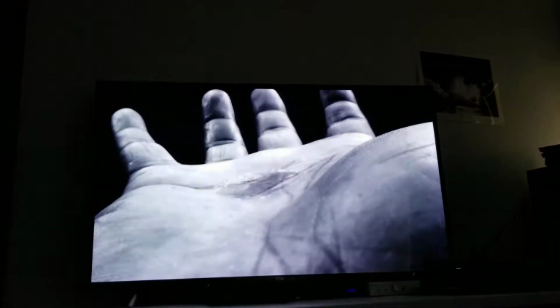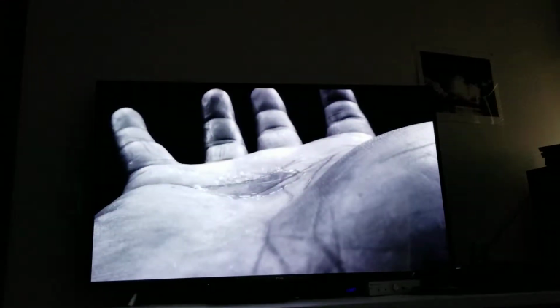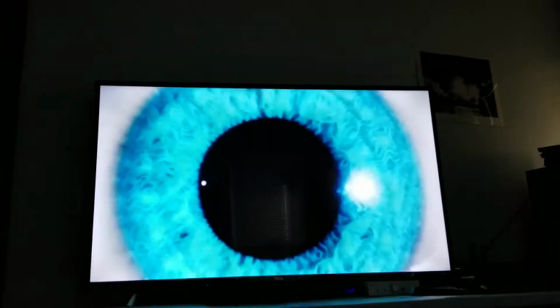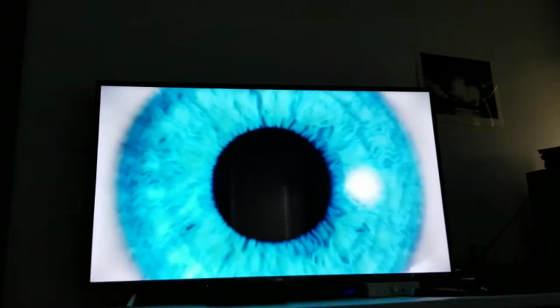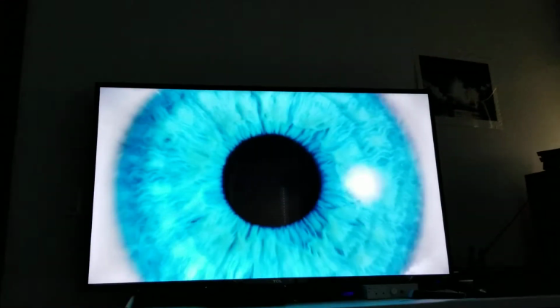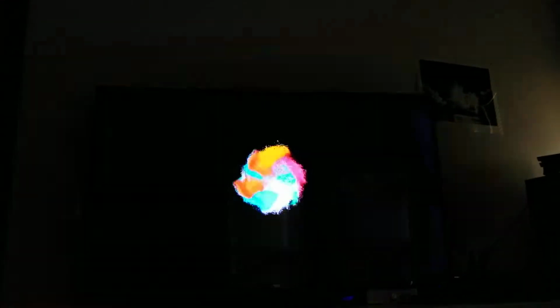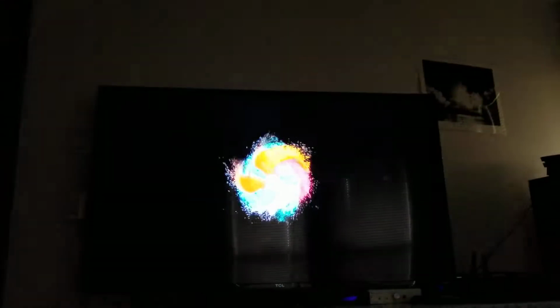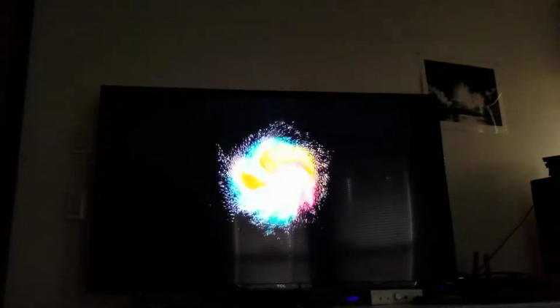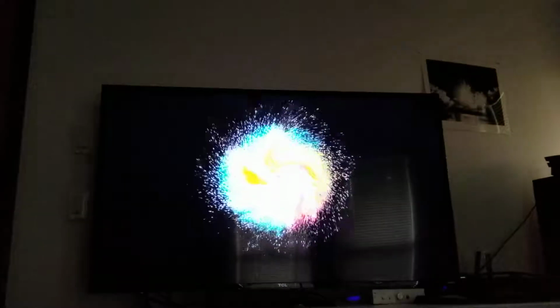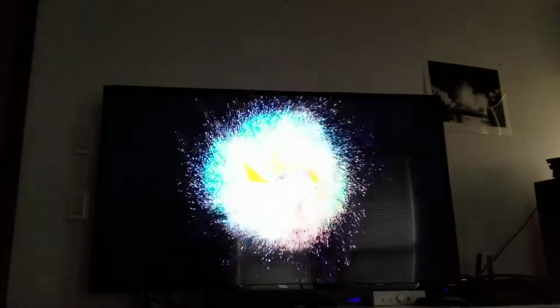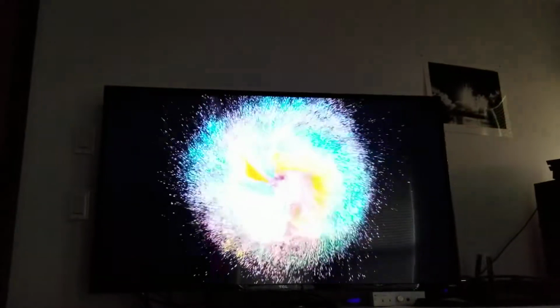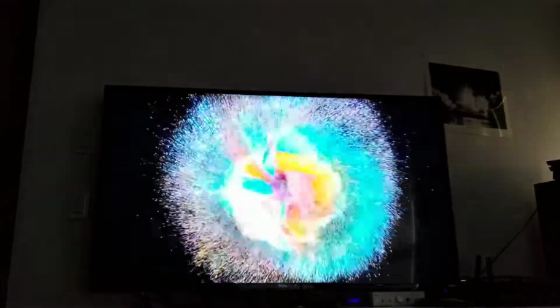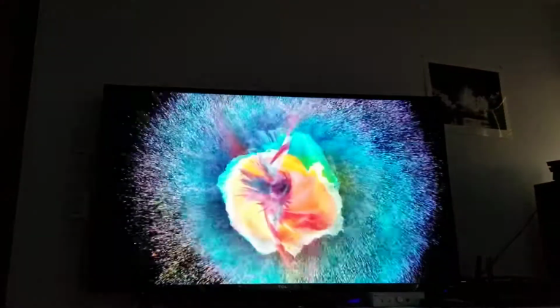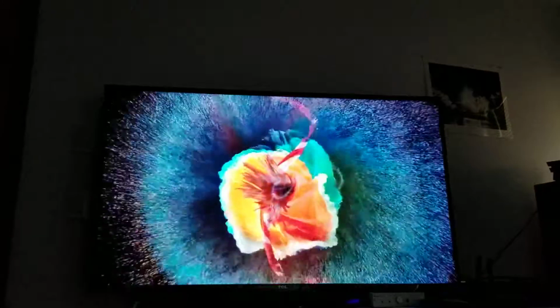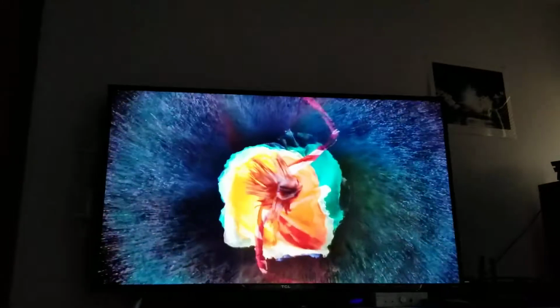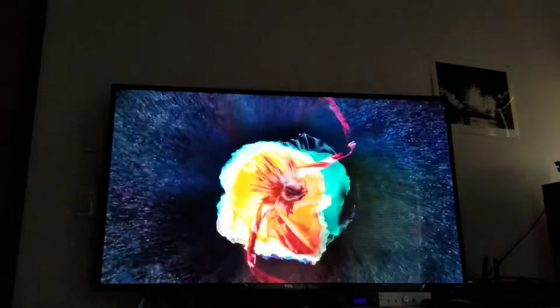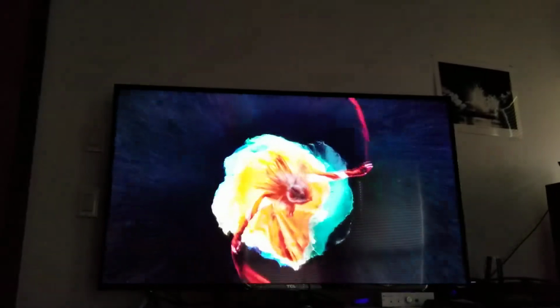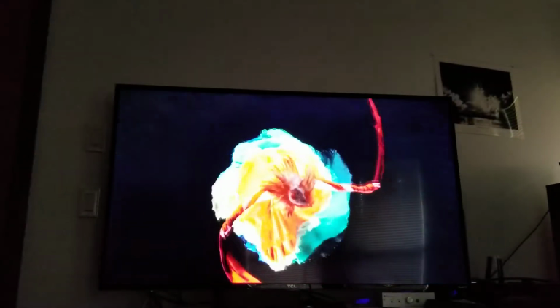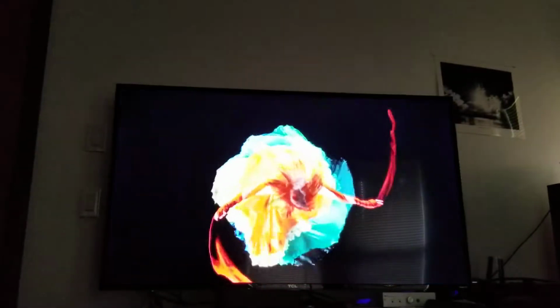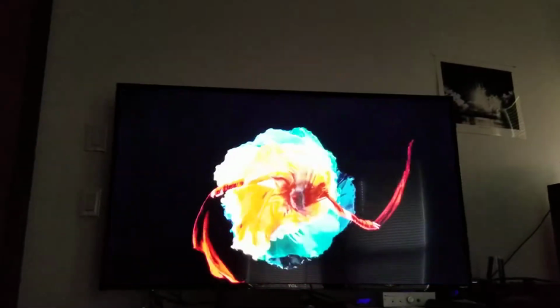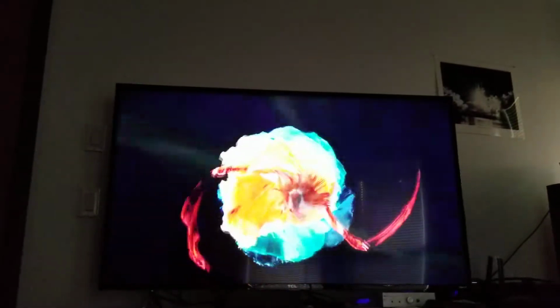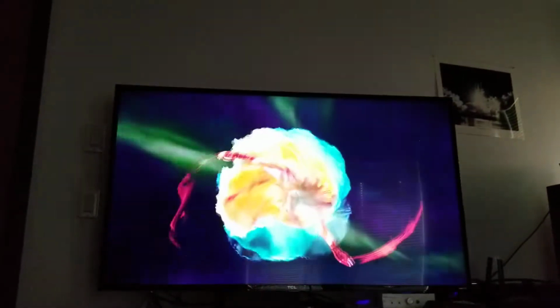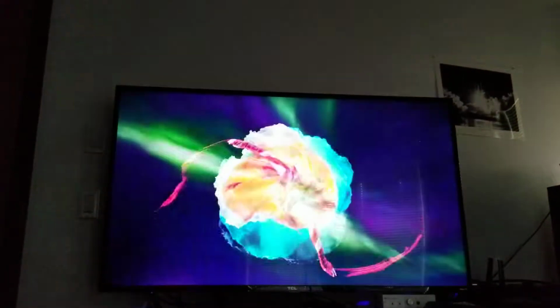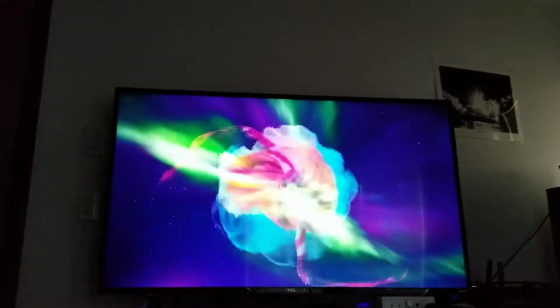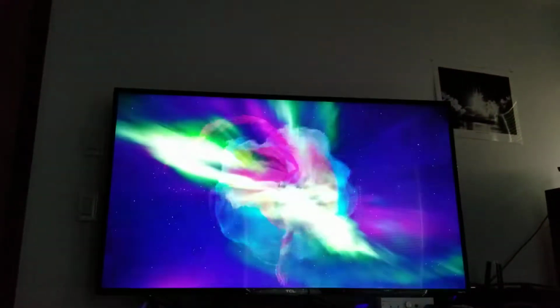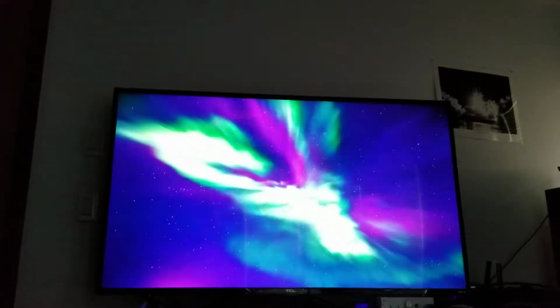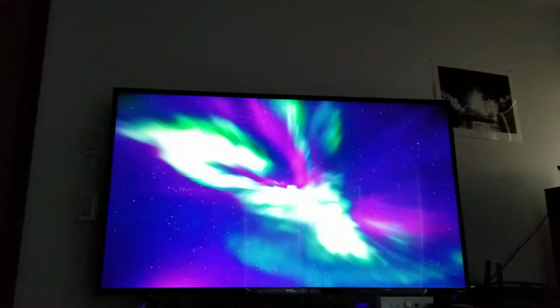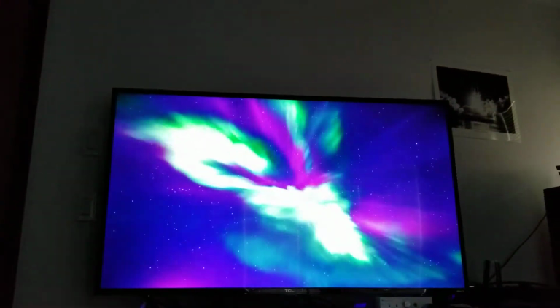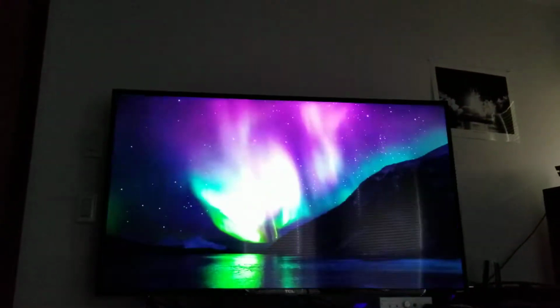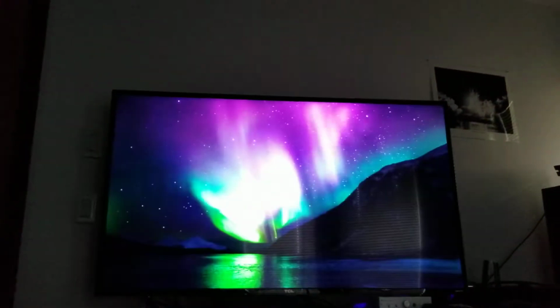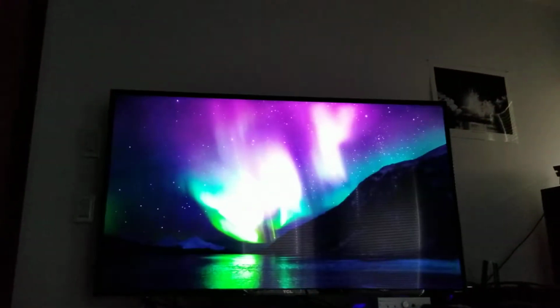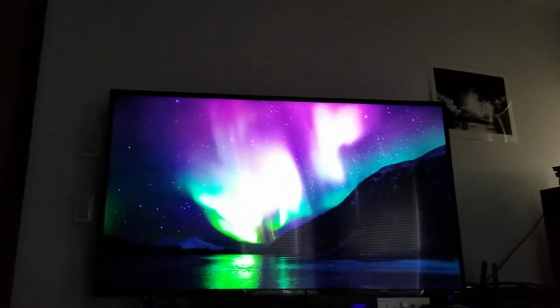Look at those blacks, the color — everything just tops, and I don't even have it in vivid mode or anything. That's what it is.